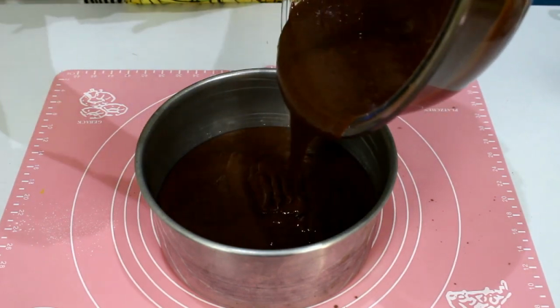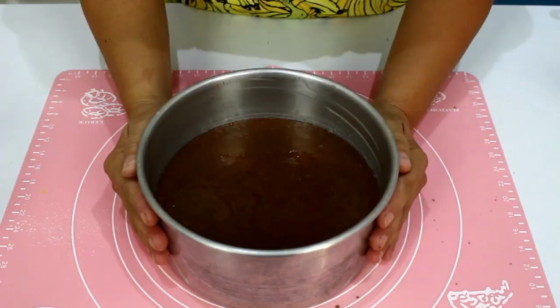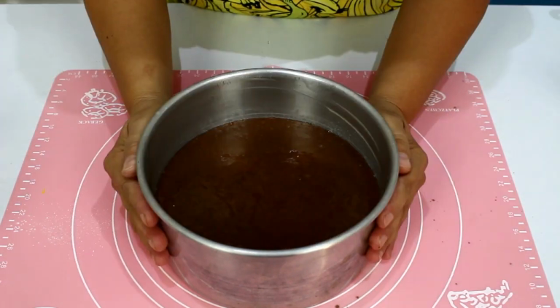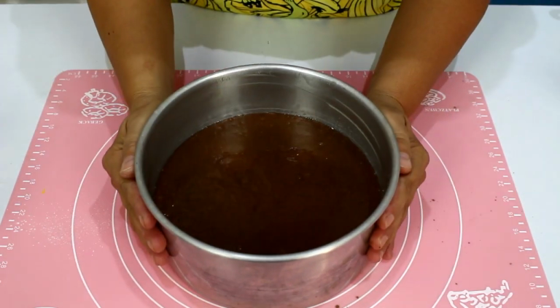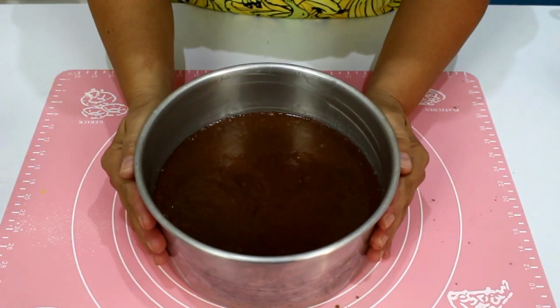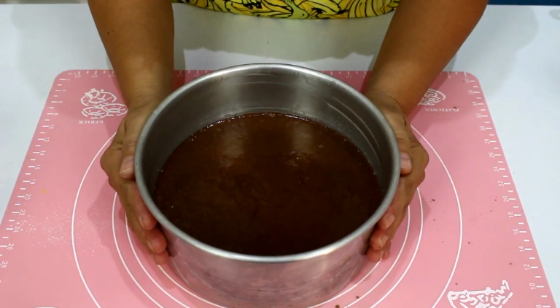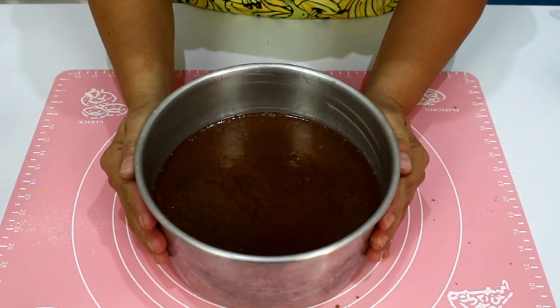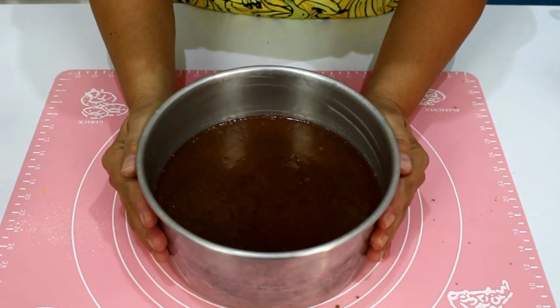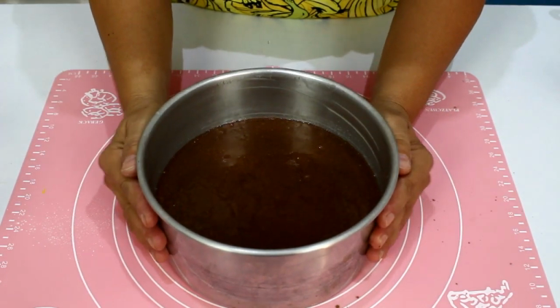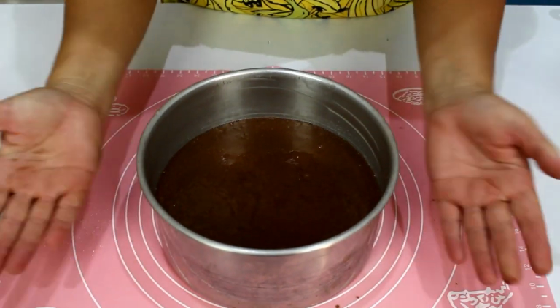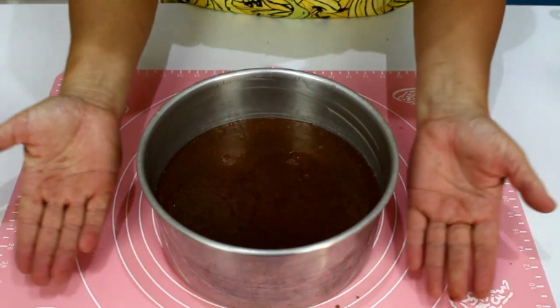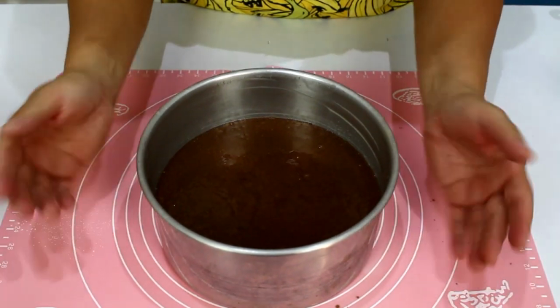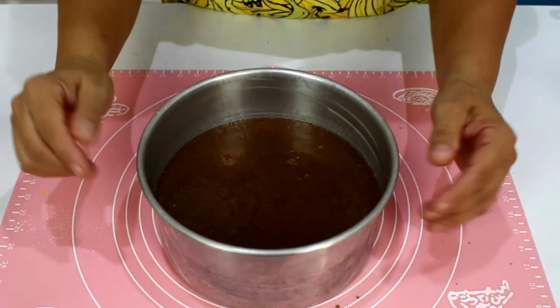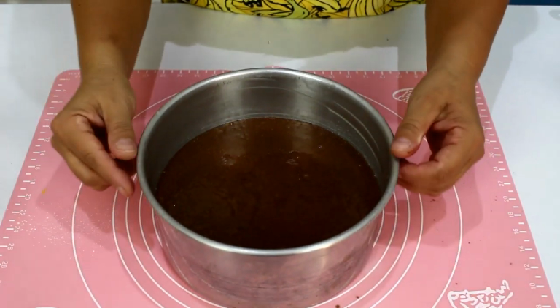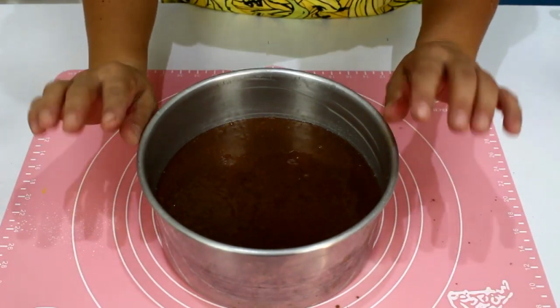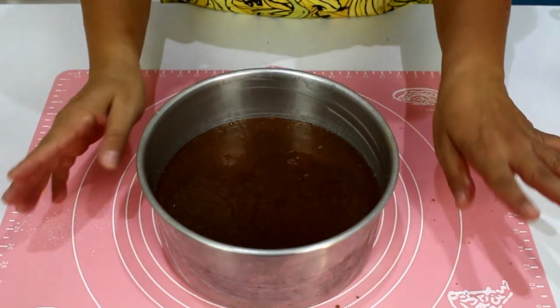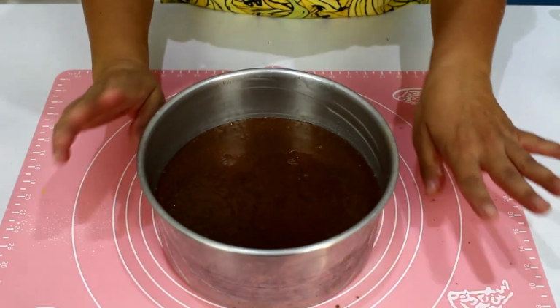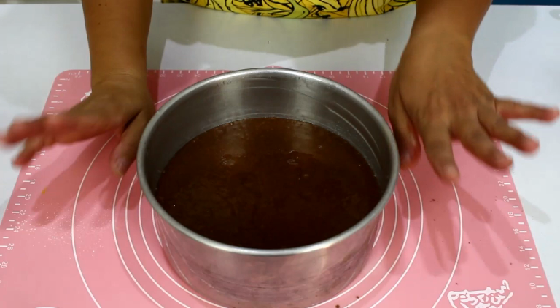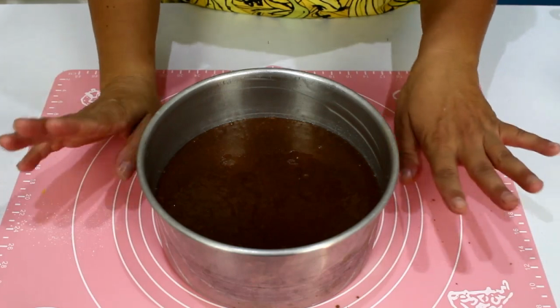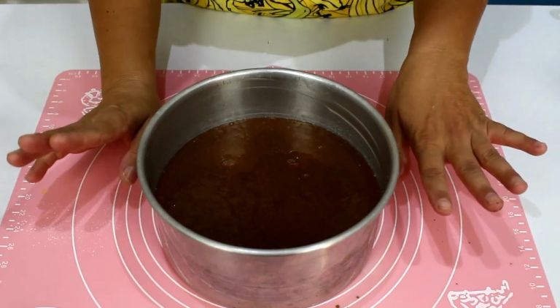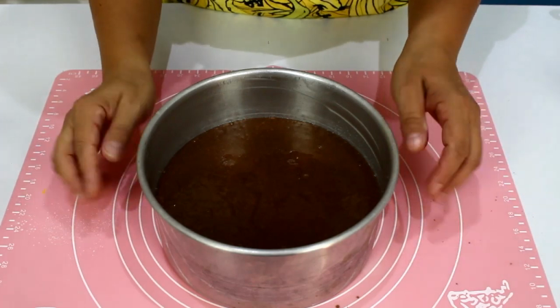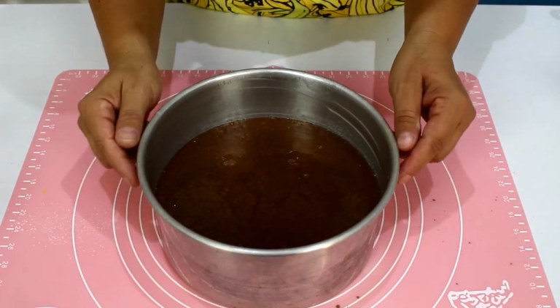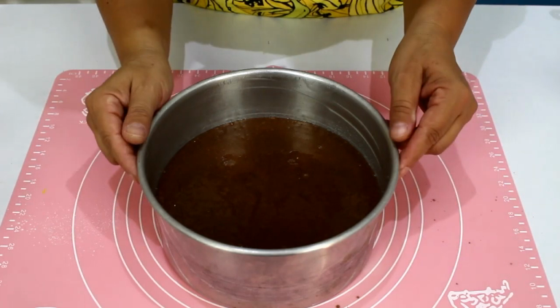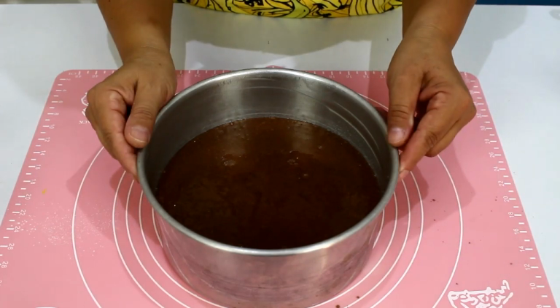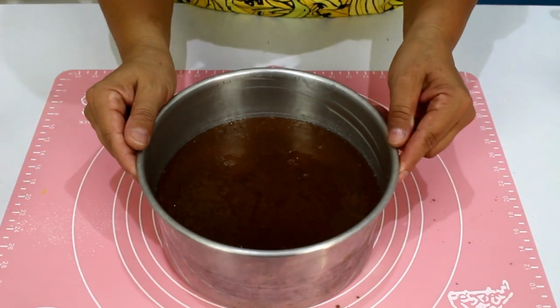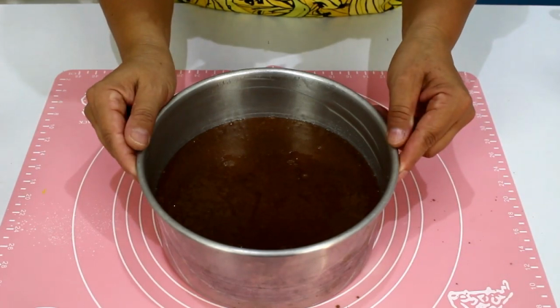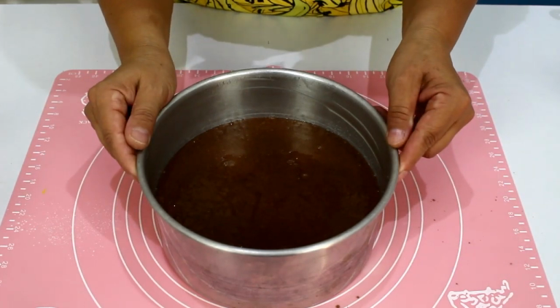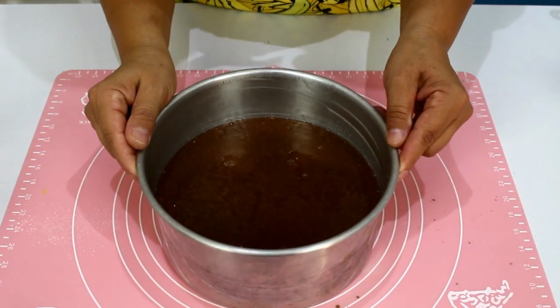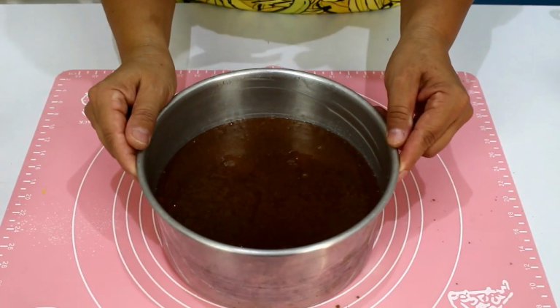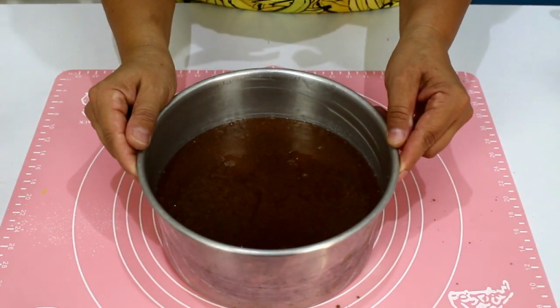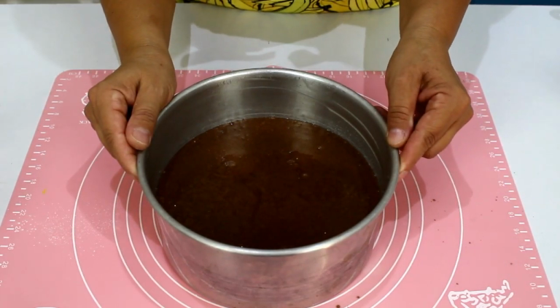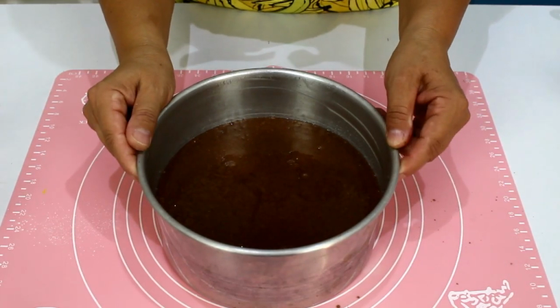Levar para assar em forno a 180 graus, aproximadamente de 40 a 45 minutos.